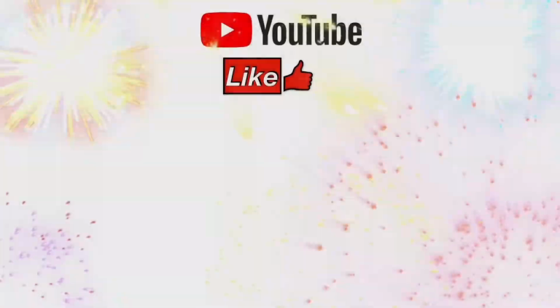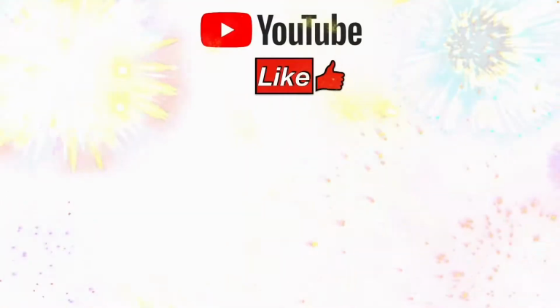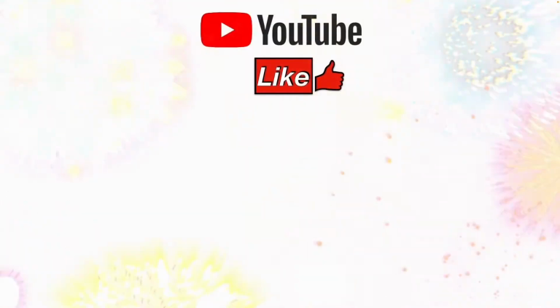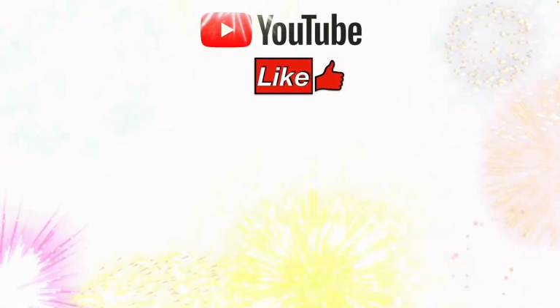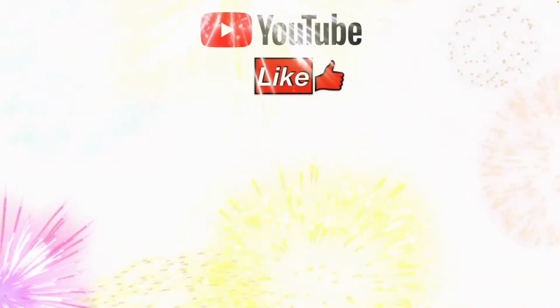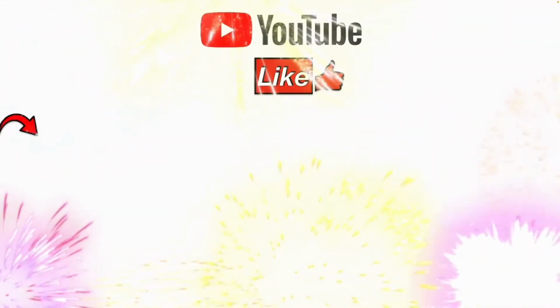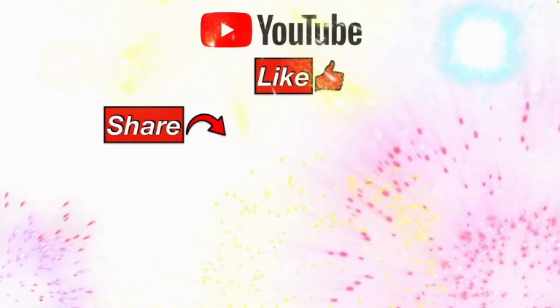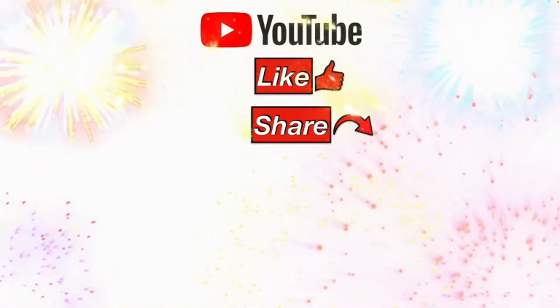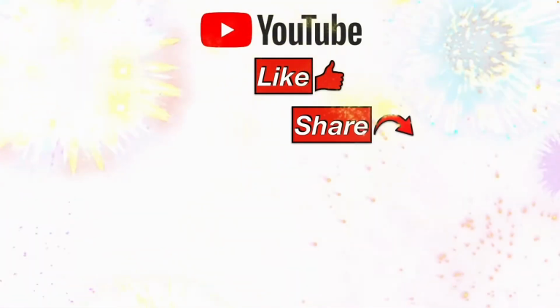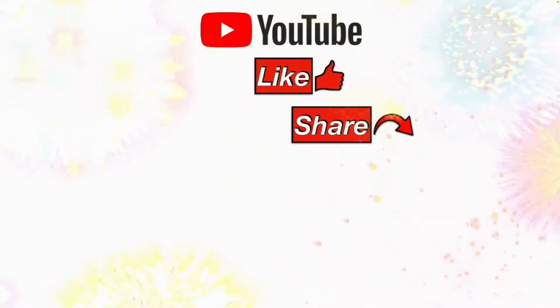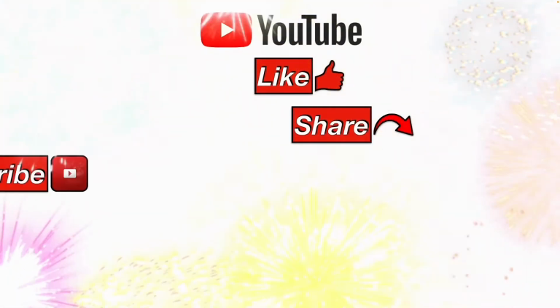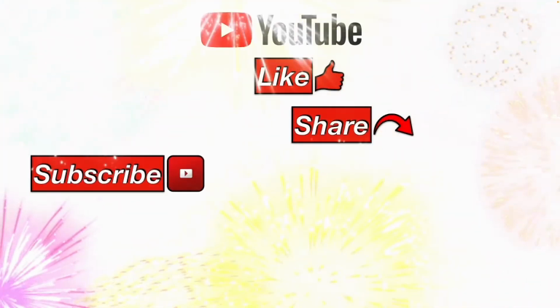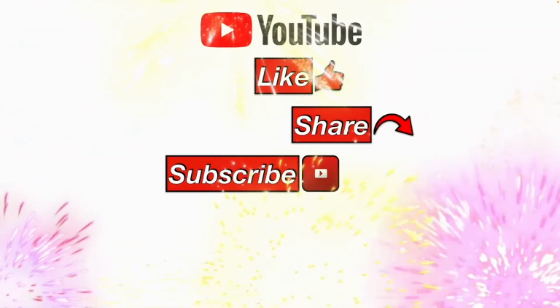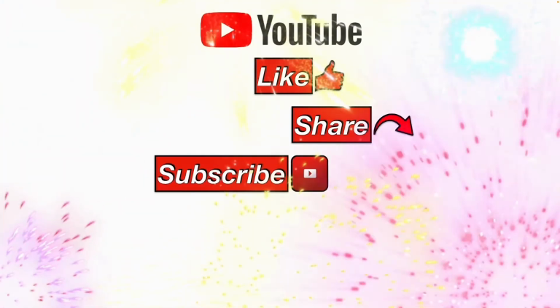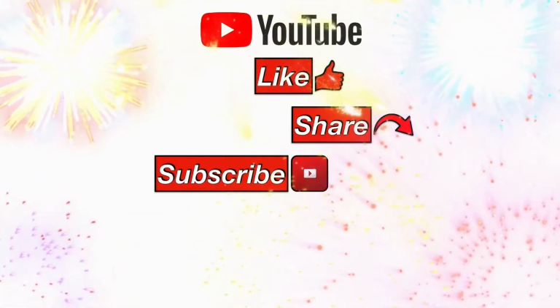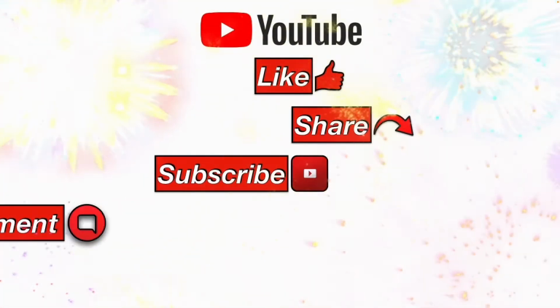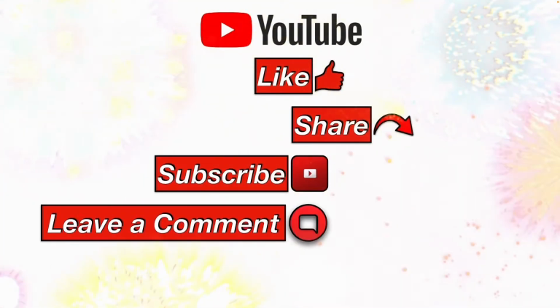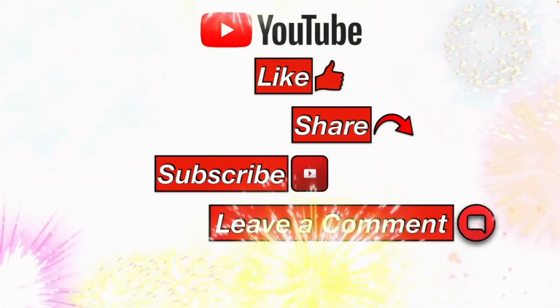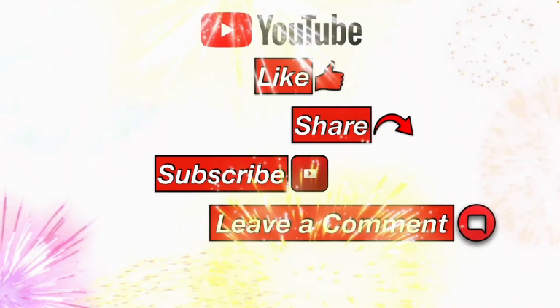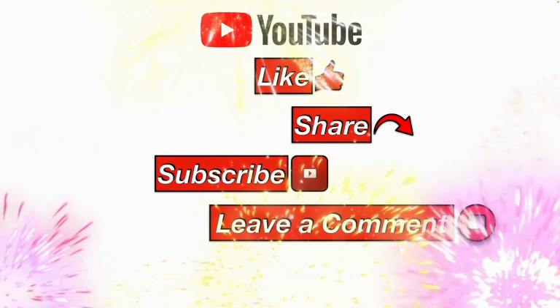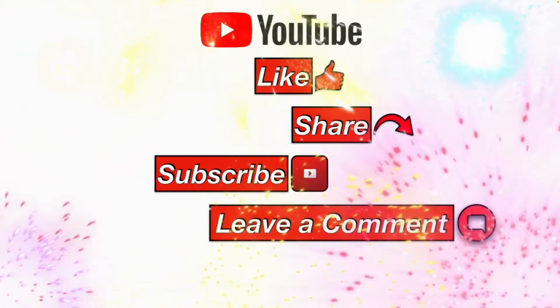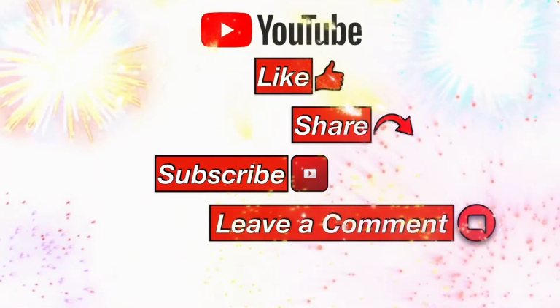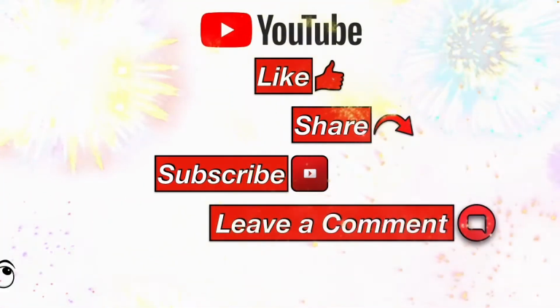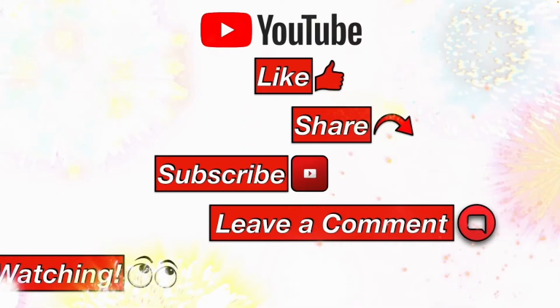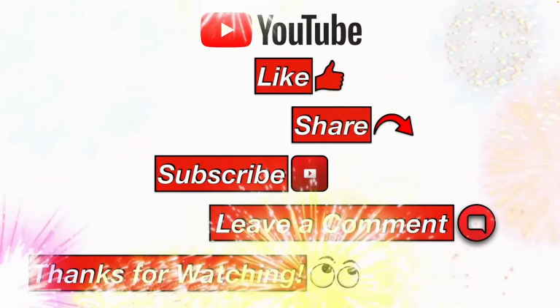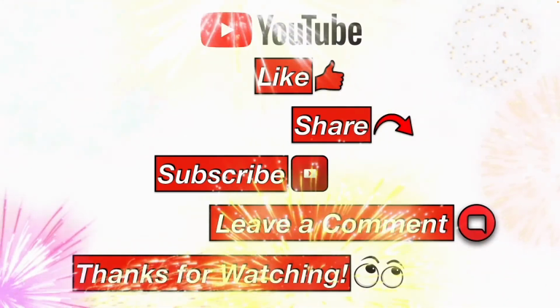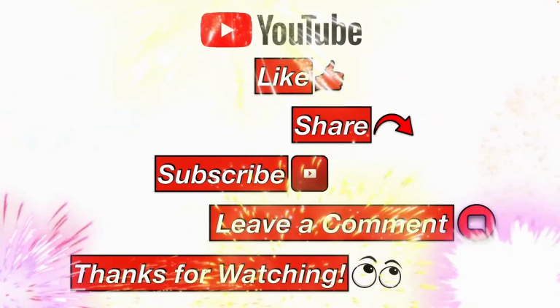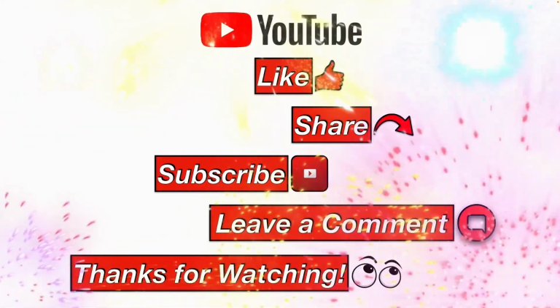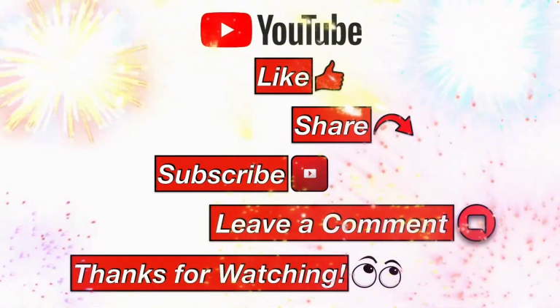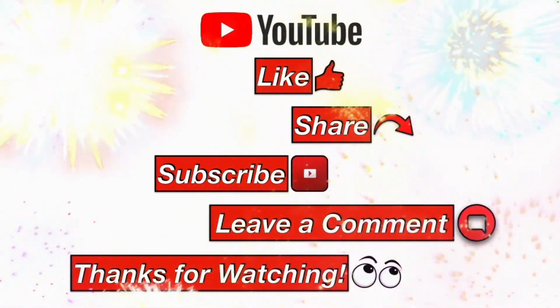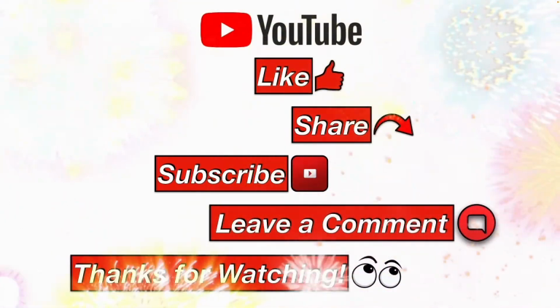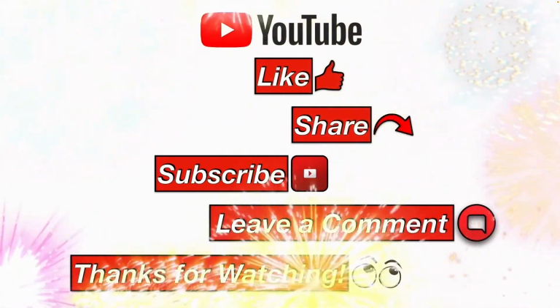Please like, share, and subscribe, leave me a comment, and thanks for watching.